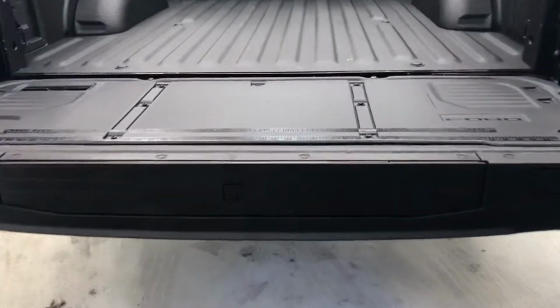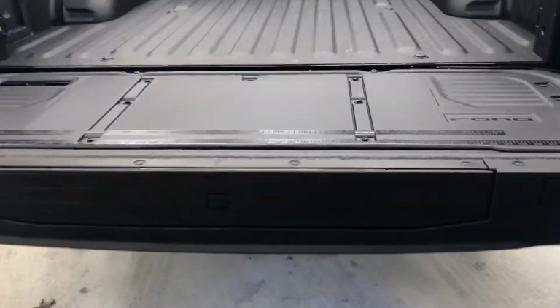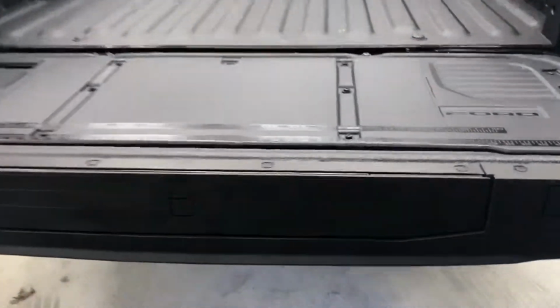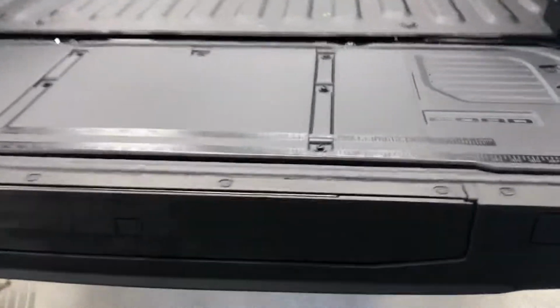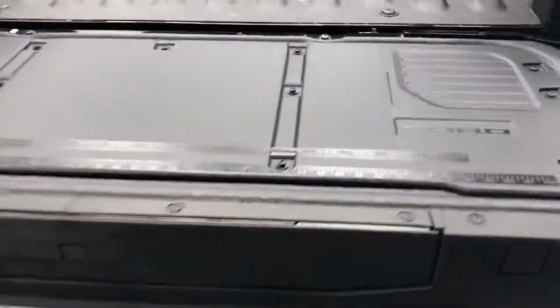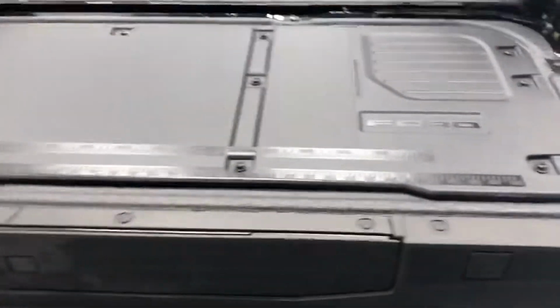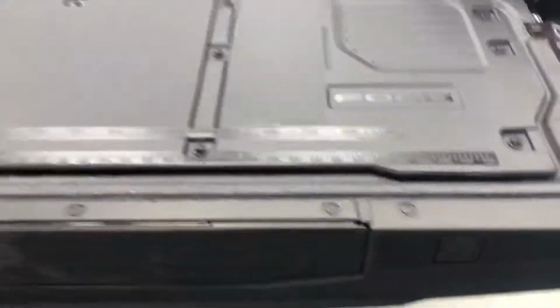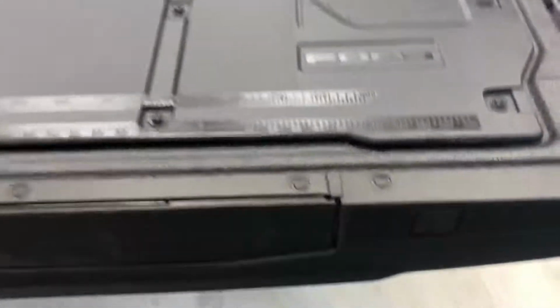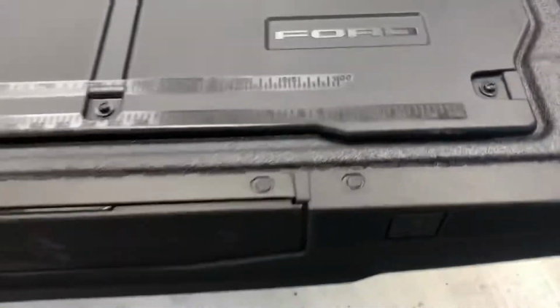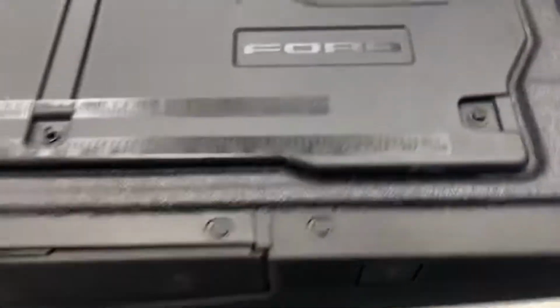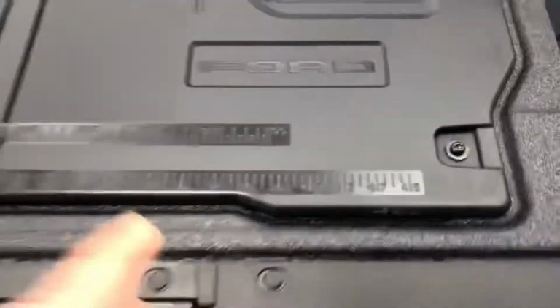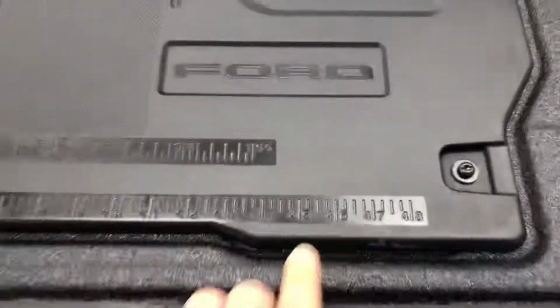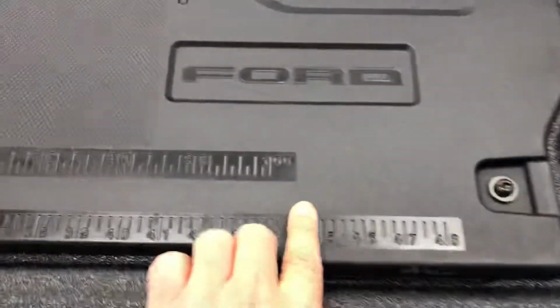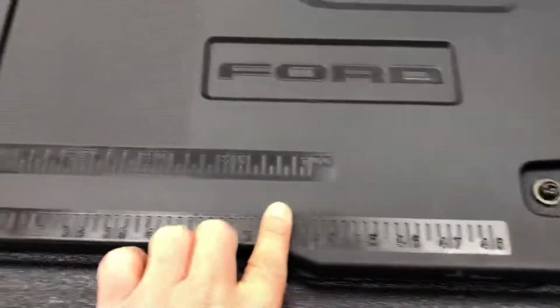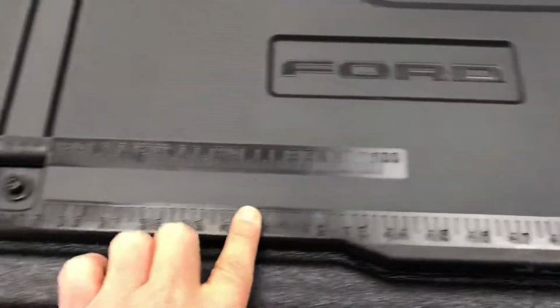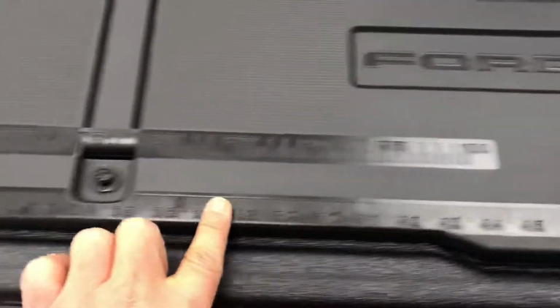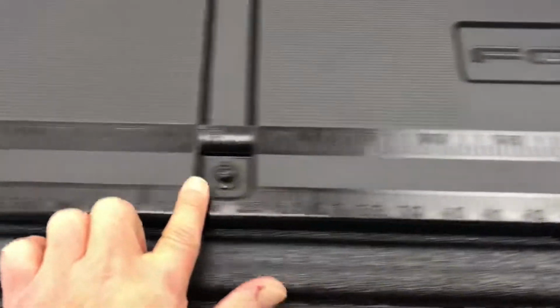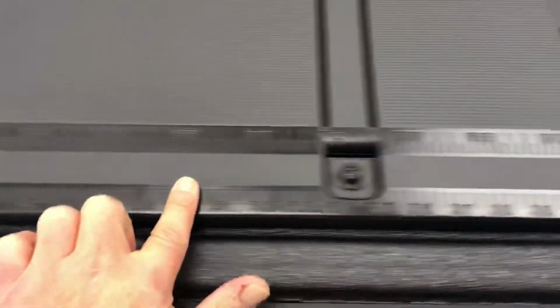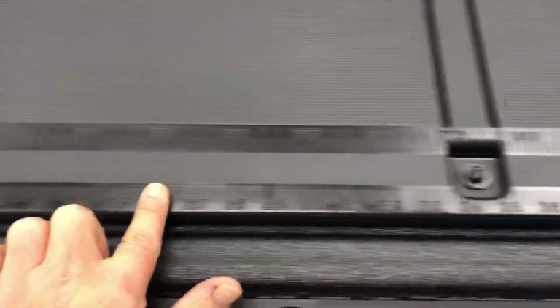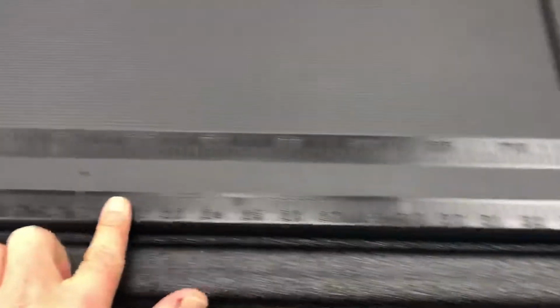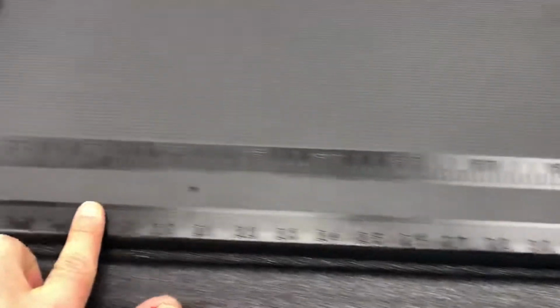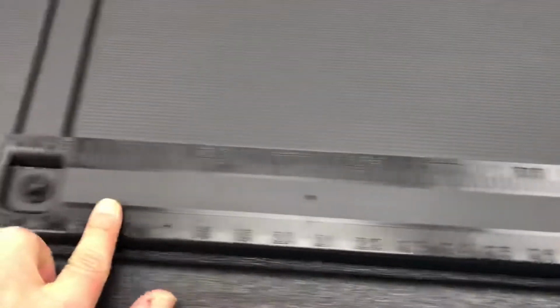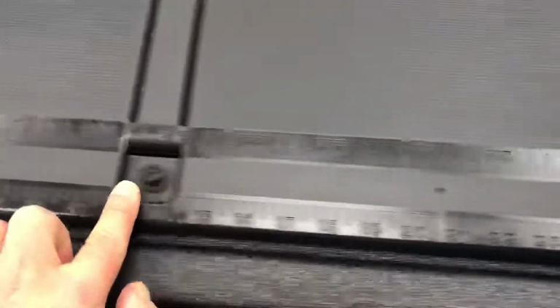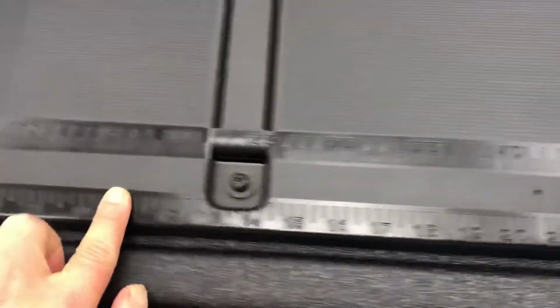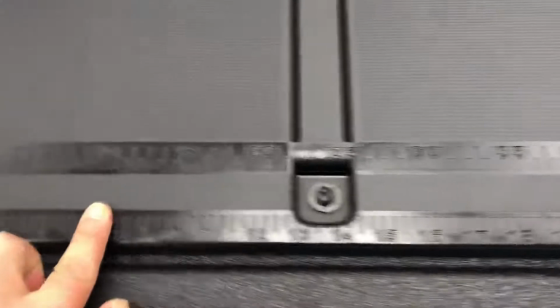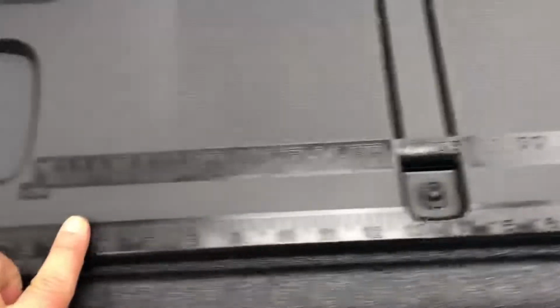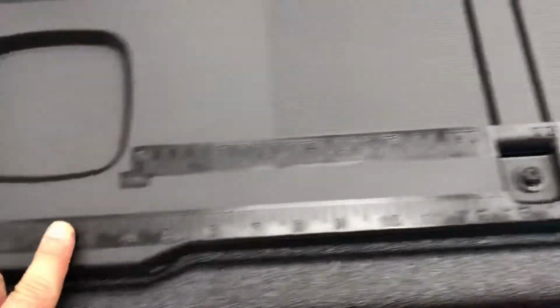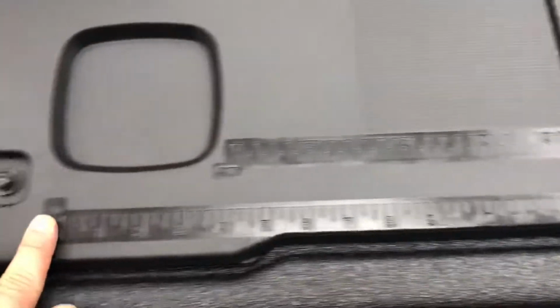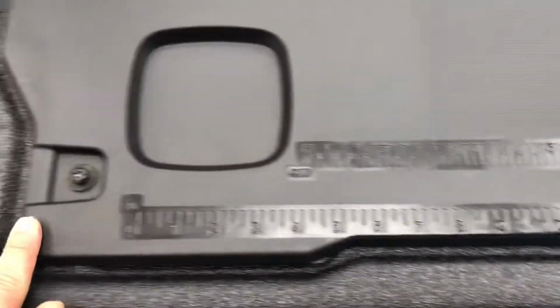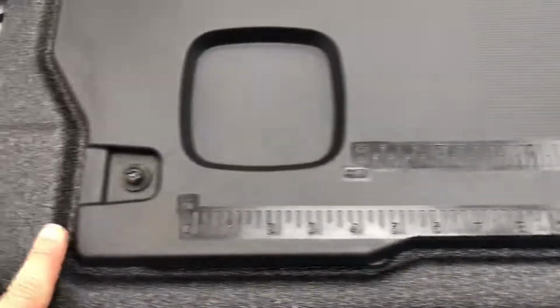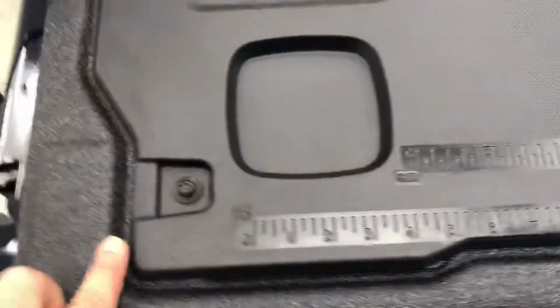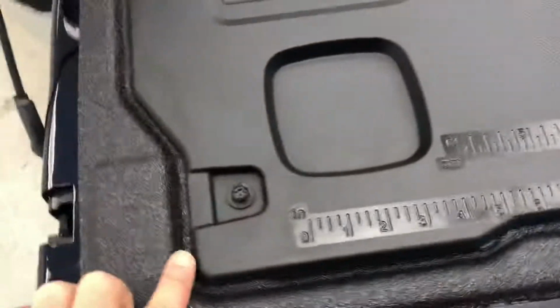As you can see, it's got some rulers on here. Measure twice, cut once.